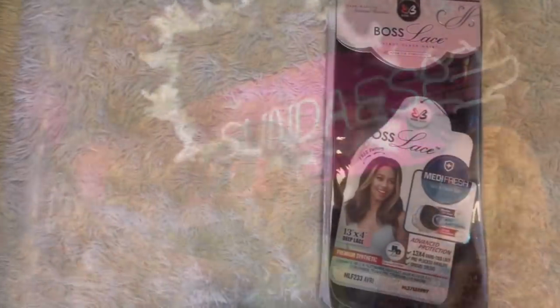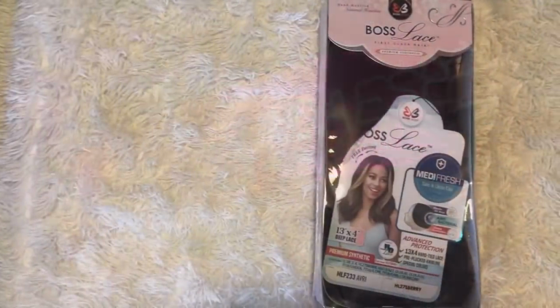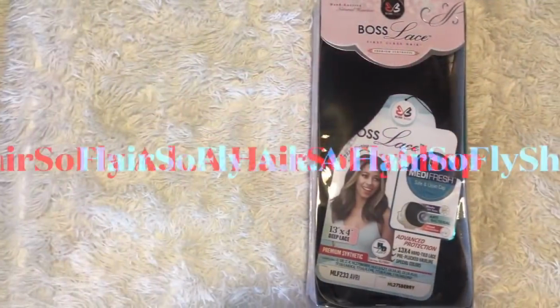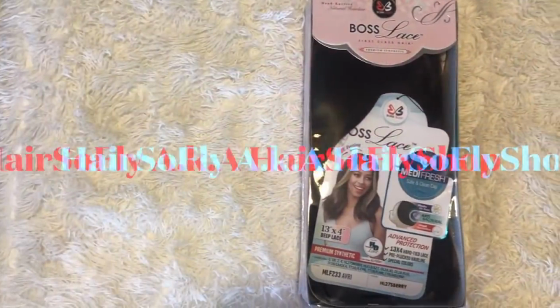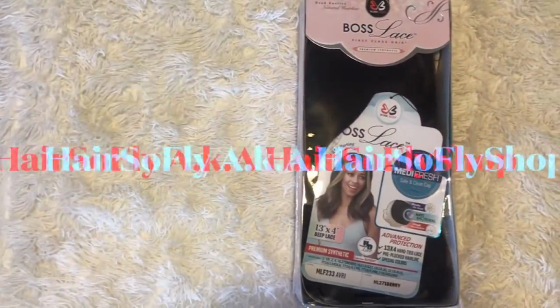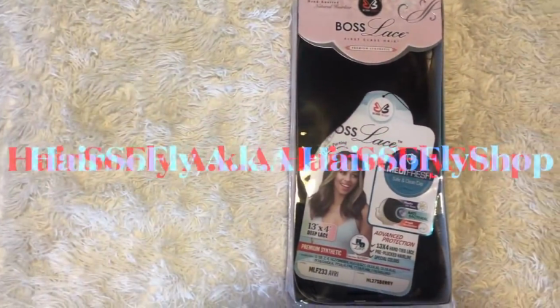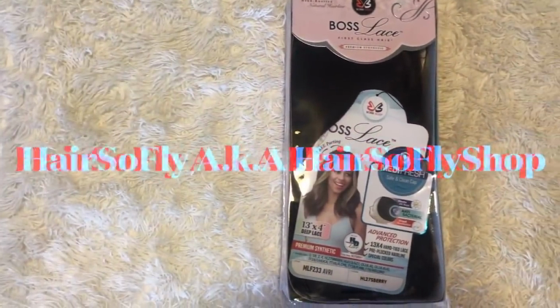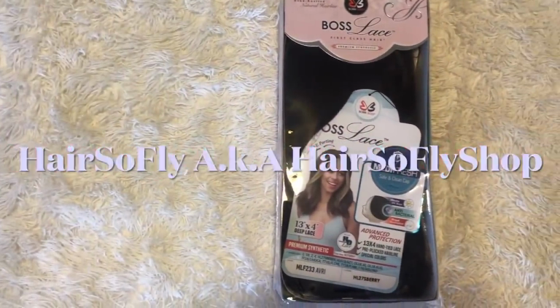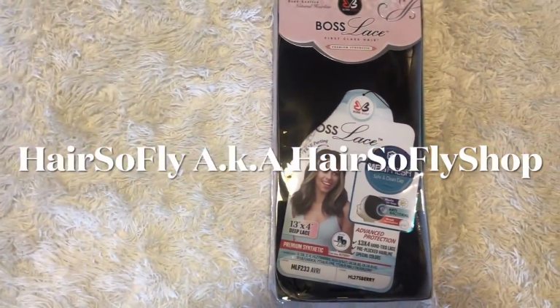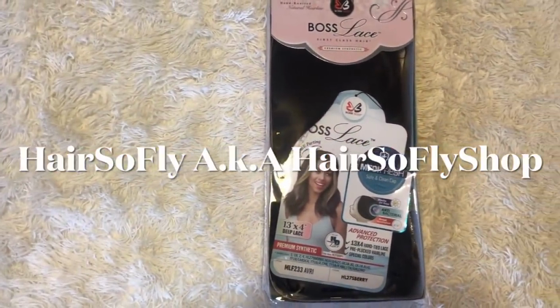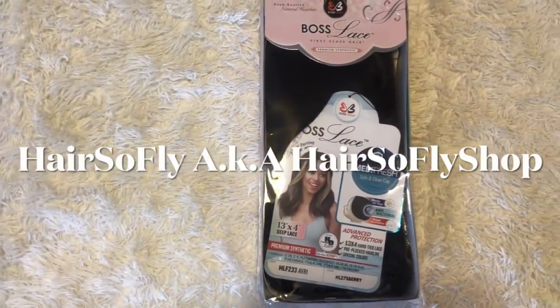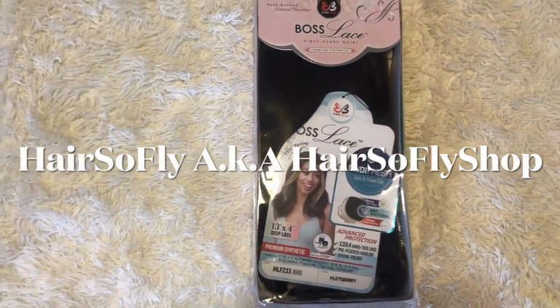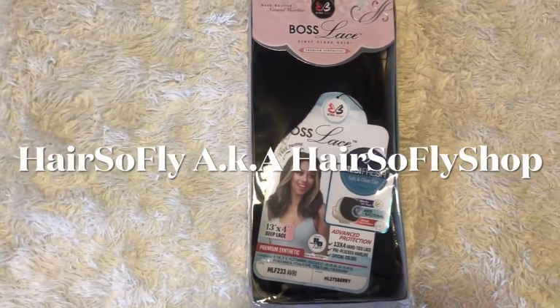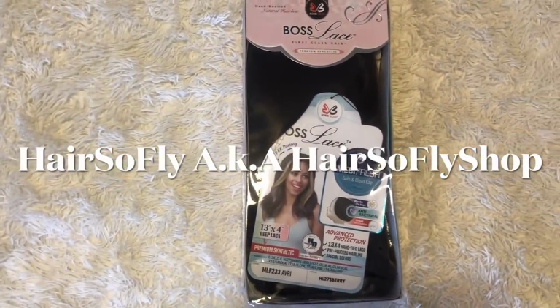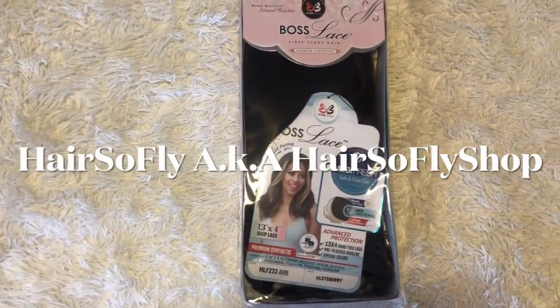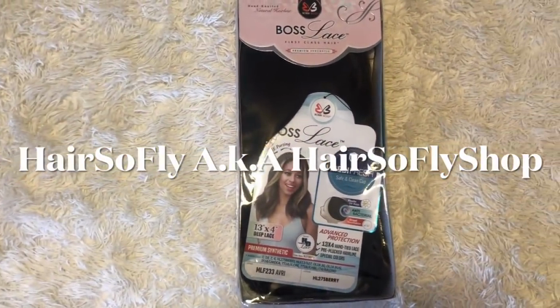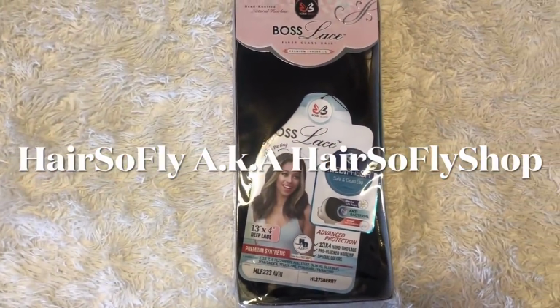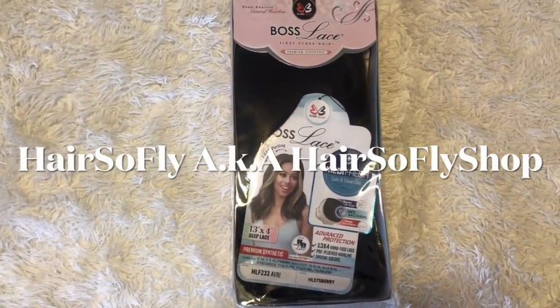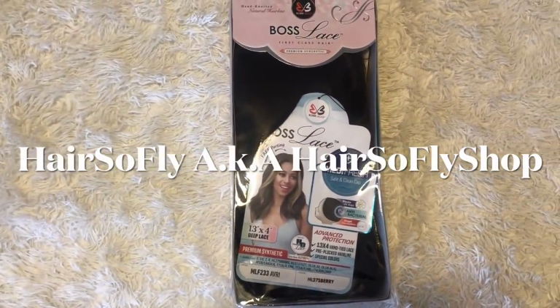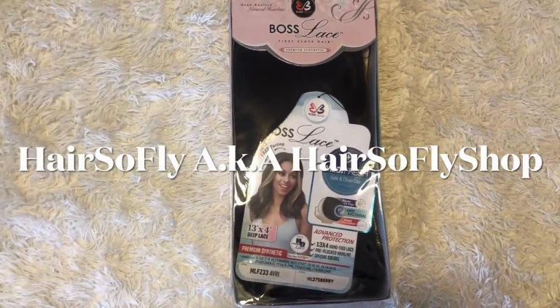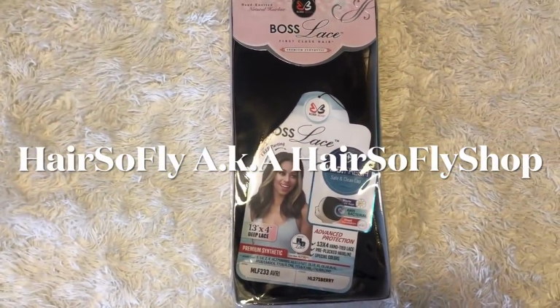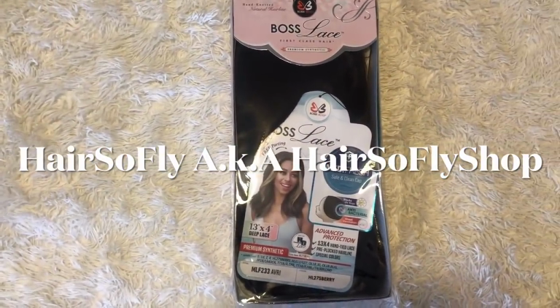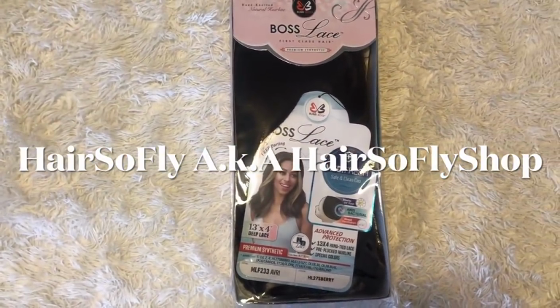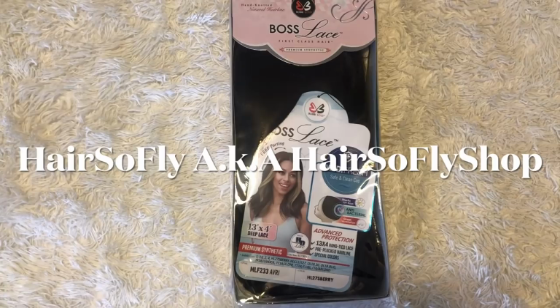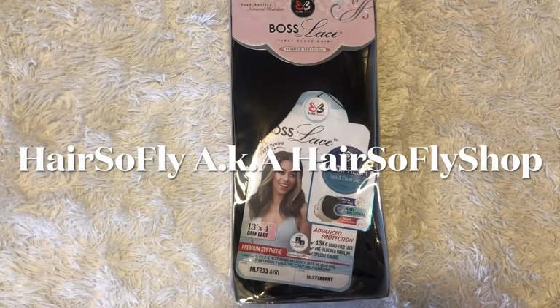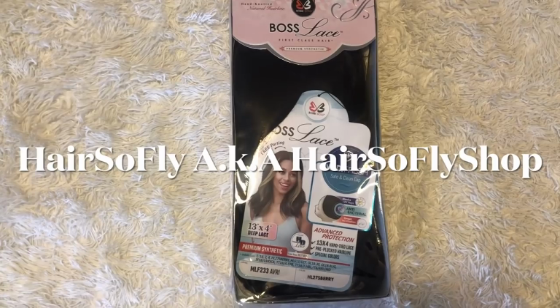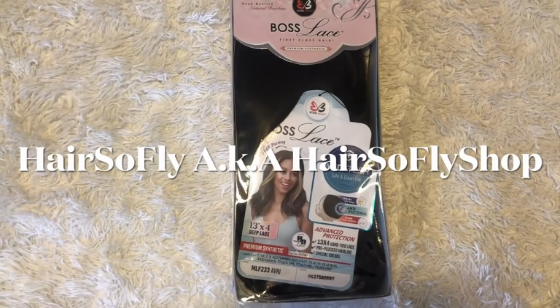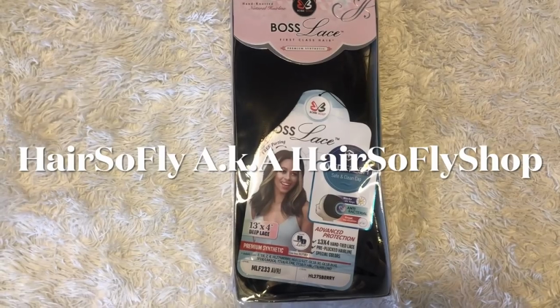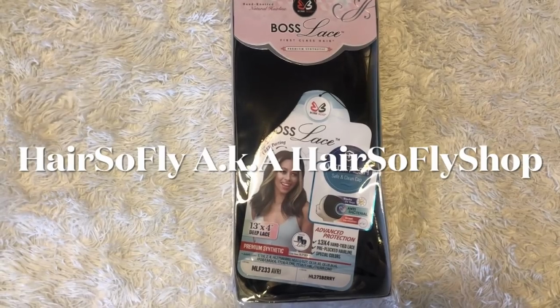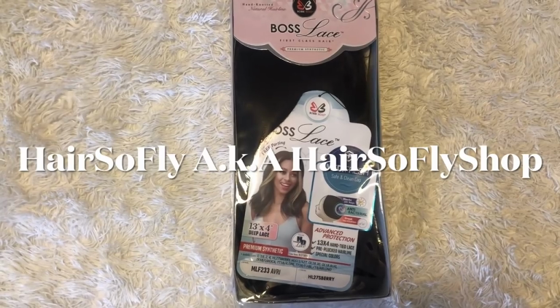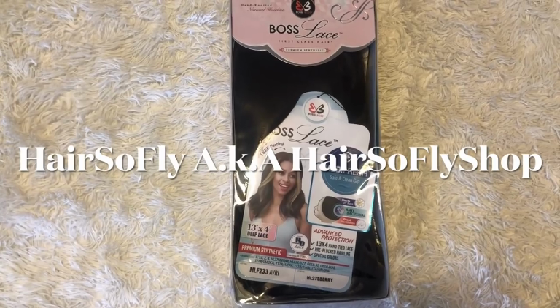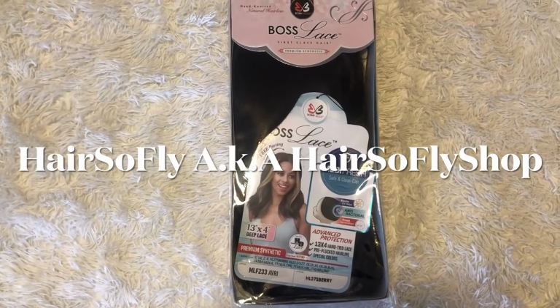Hi, today's wig is brought to you by Hair So Fly Shop. I'll be sure to leave a link below to this wig and also their direct store.